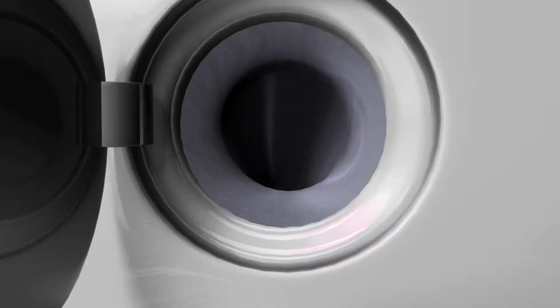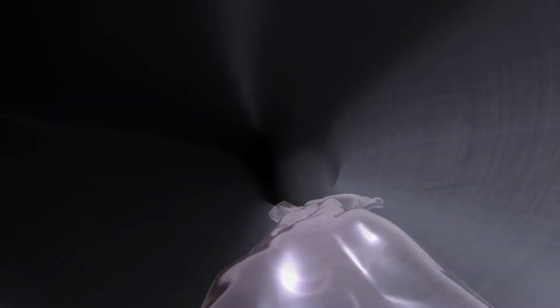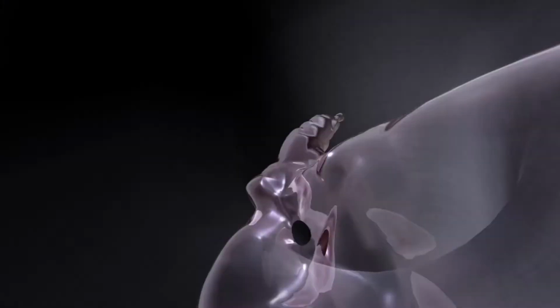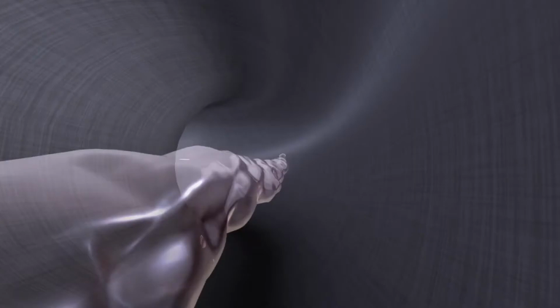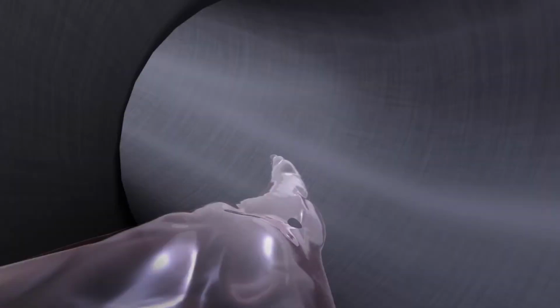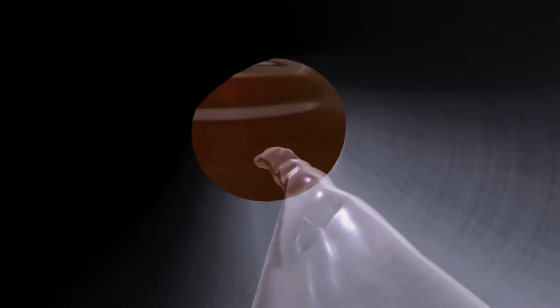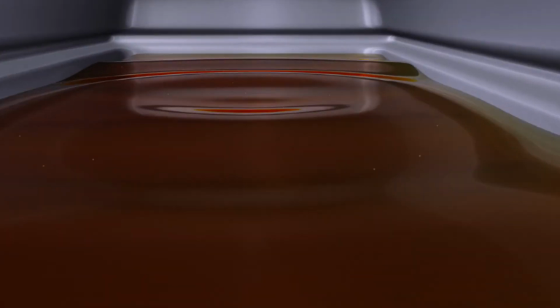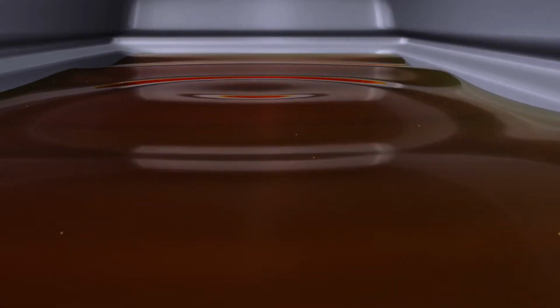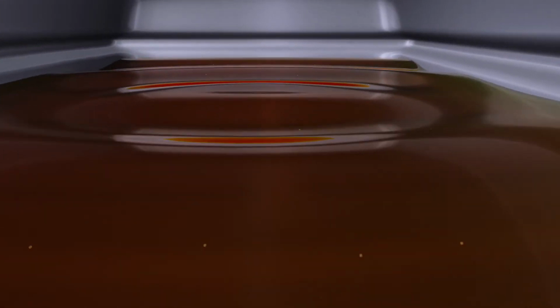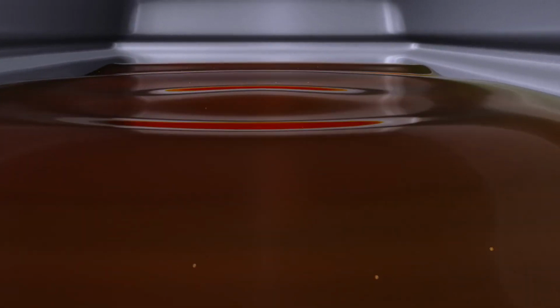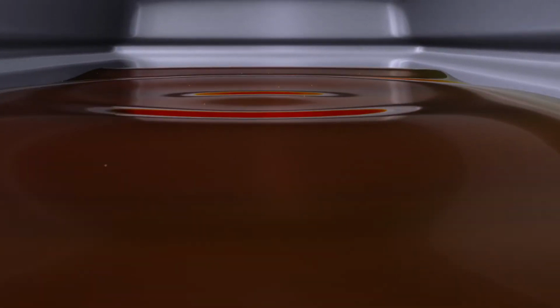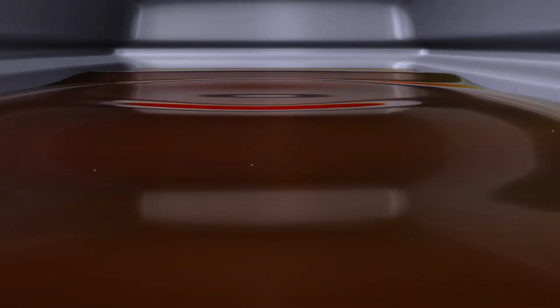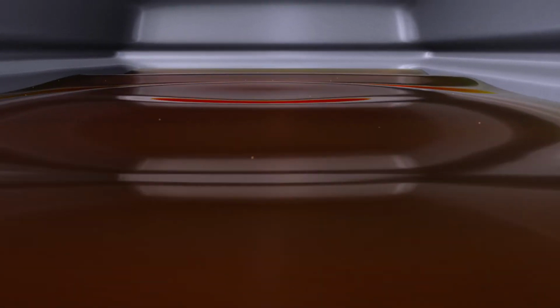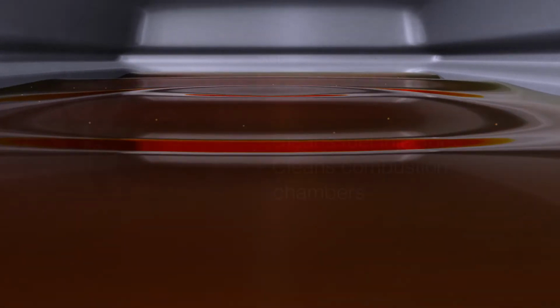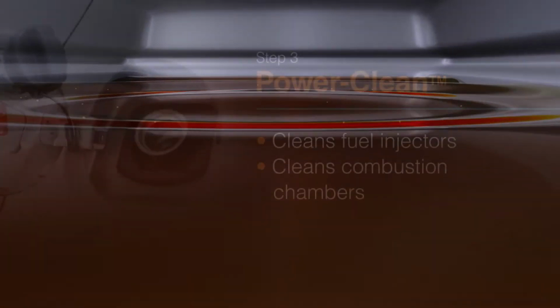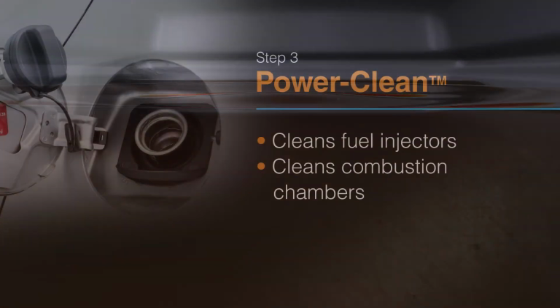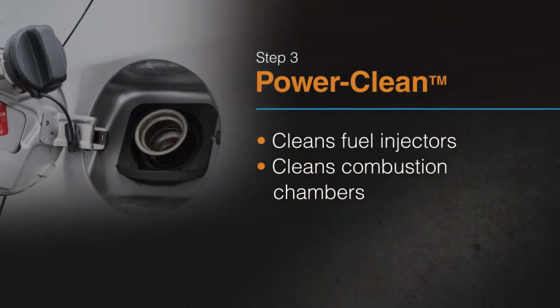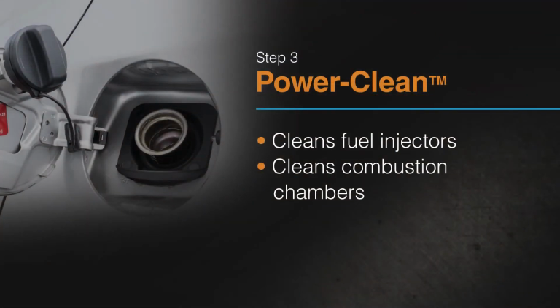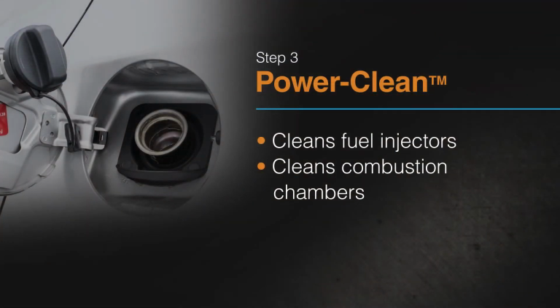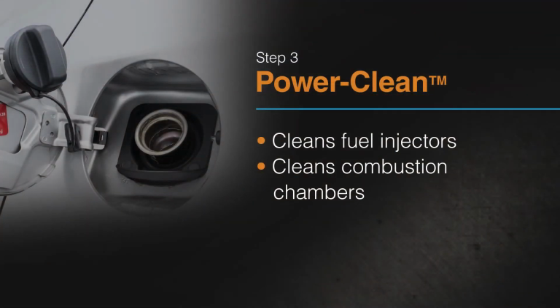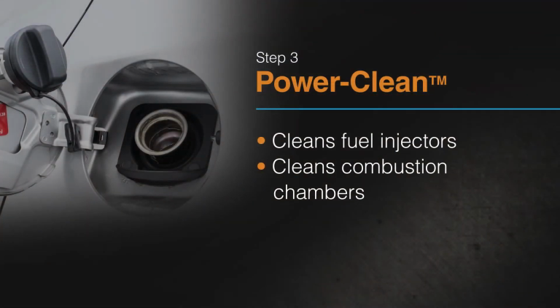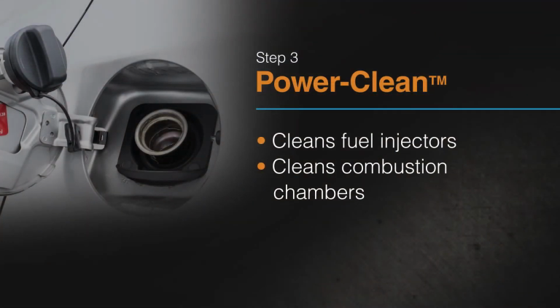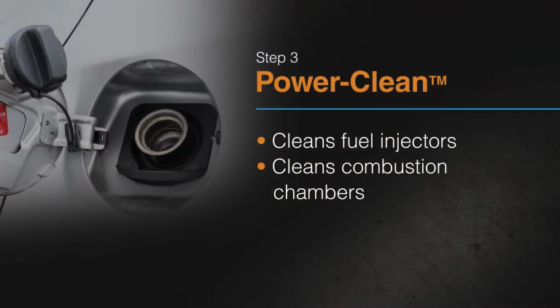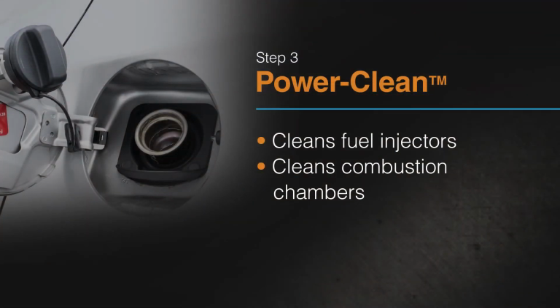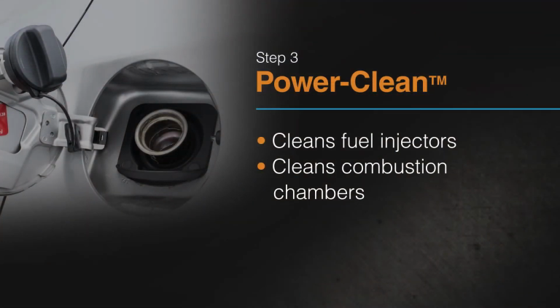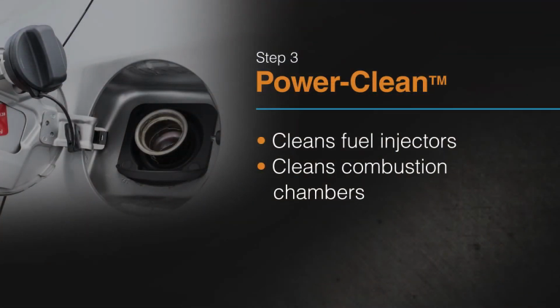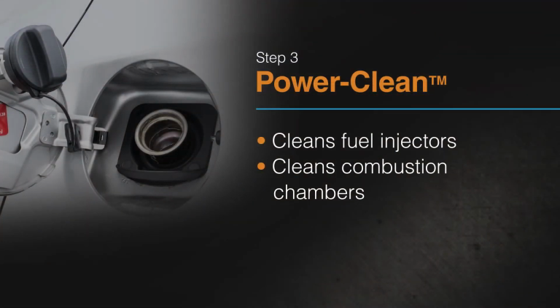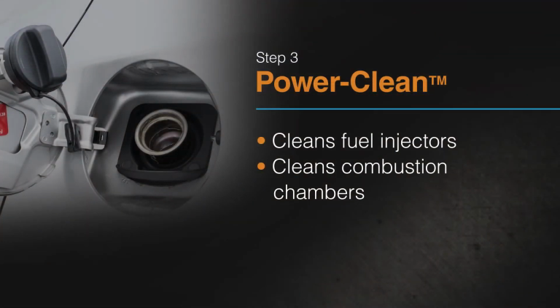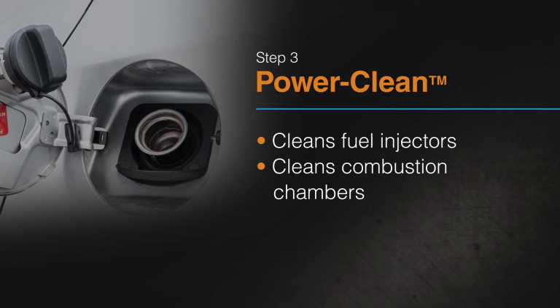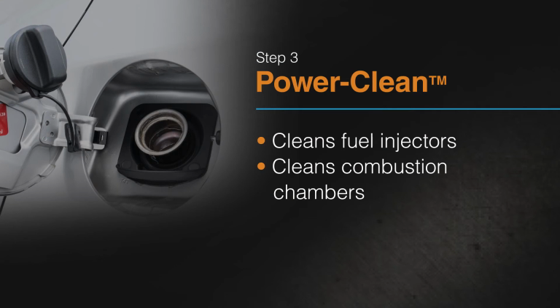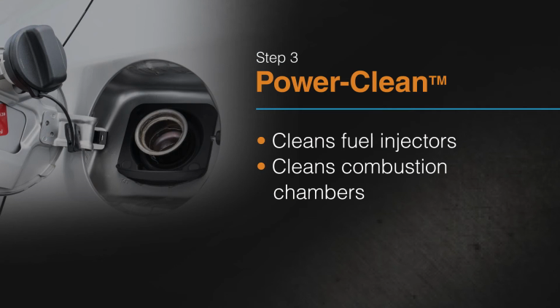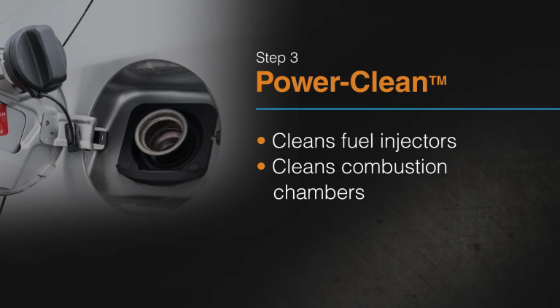Finally, PowerClean is poured into the fuel tank. With just one tank, PowerClean cleans fuel injectors and combustion chambers.